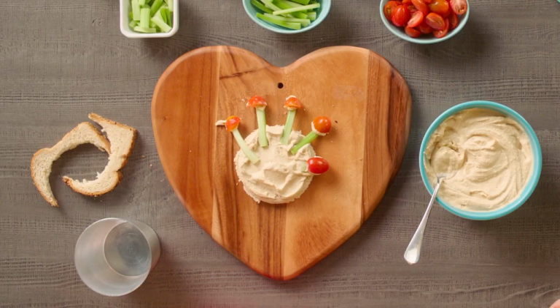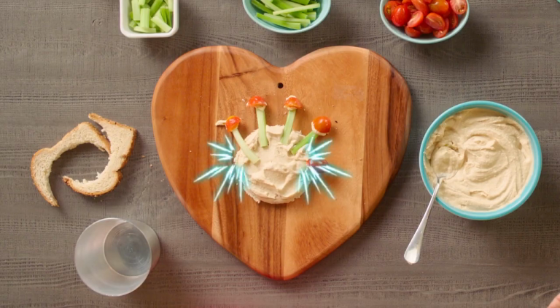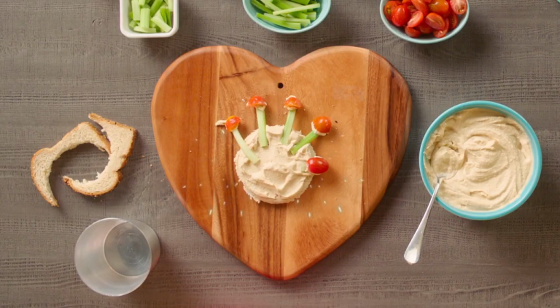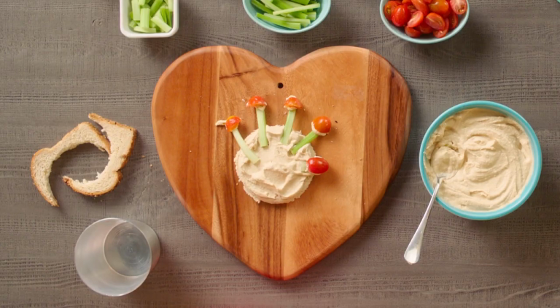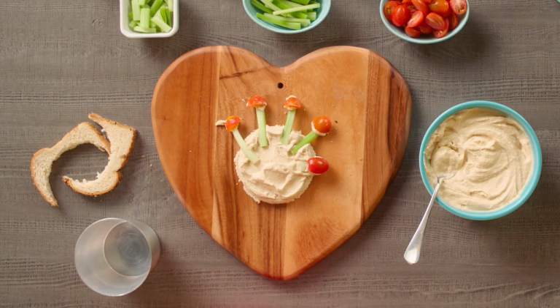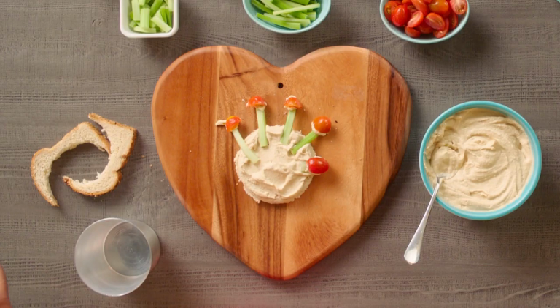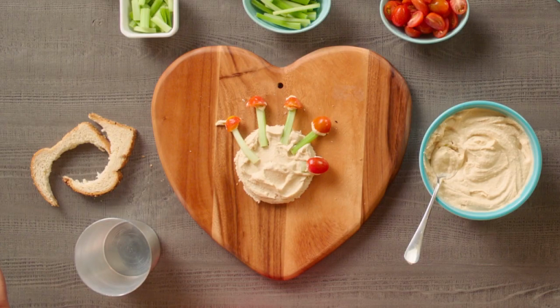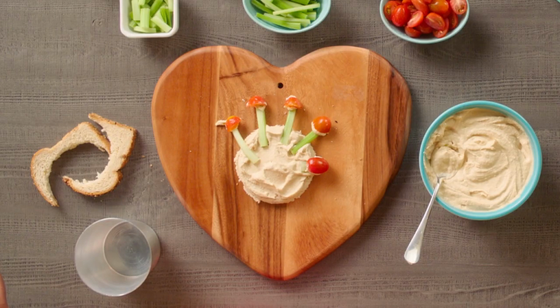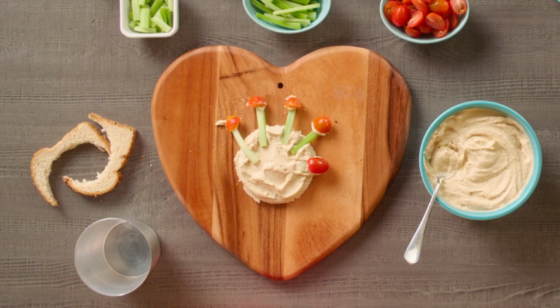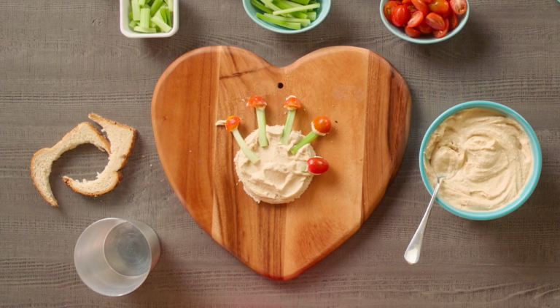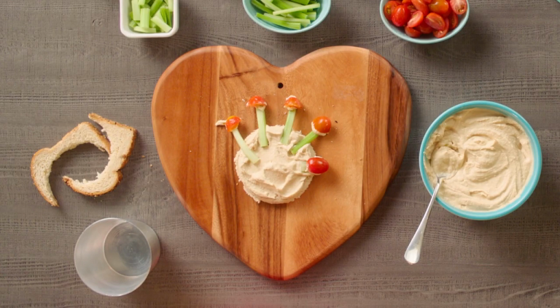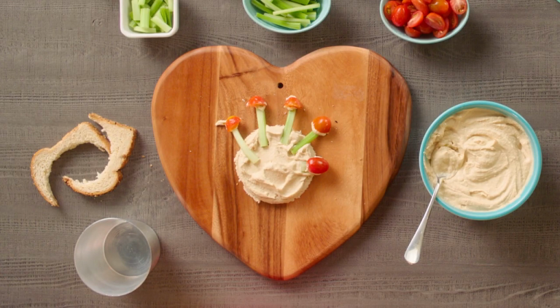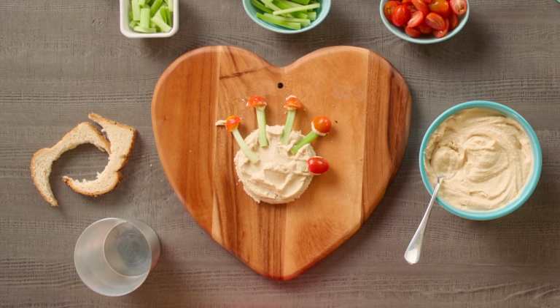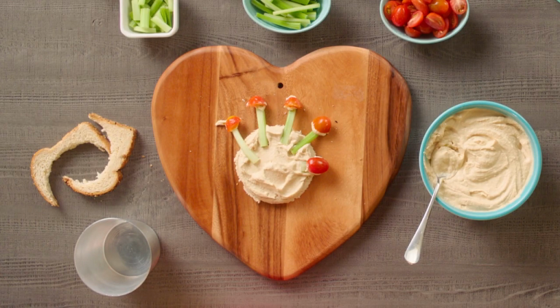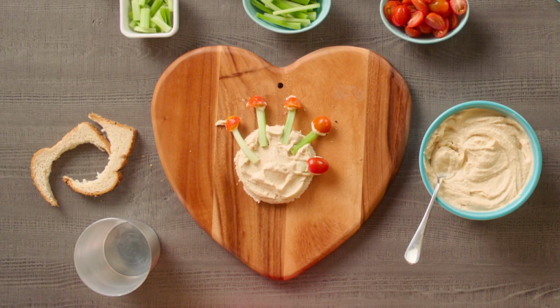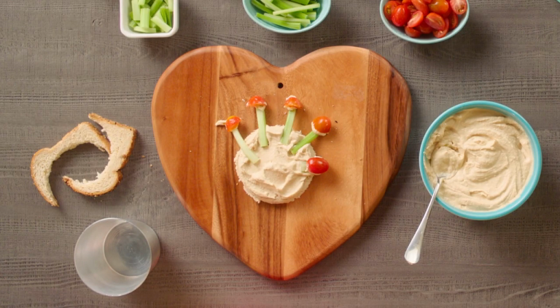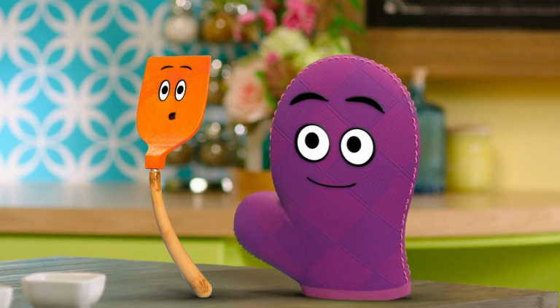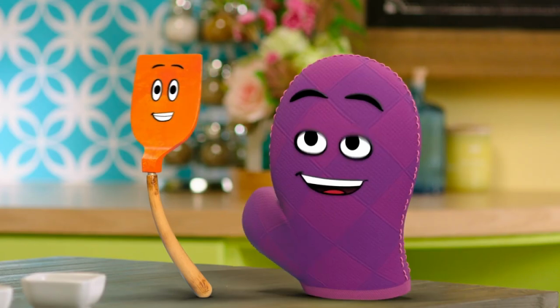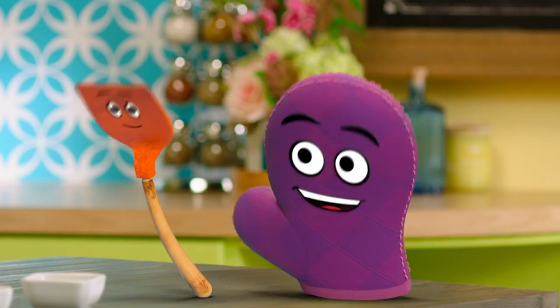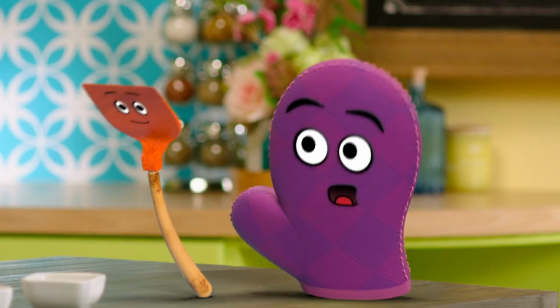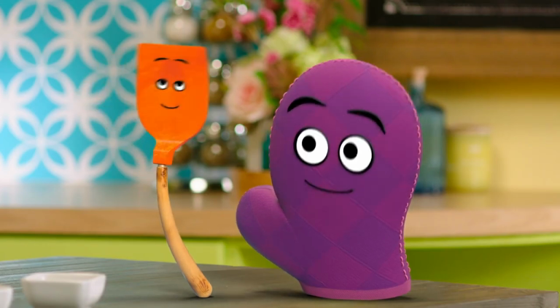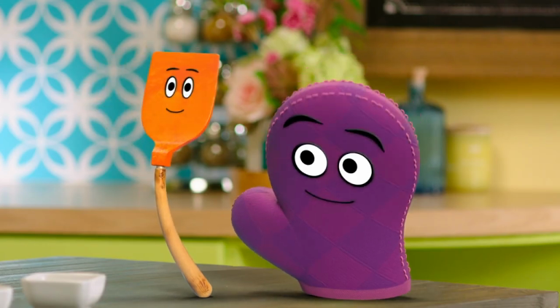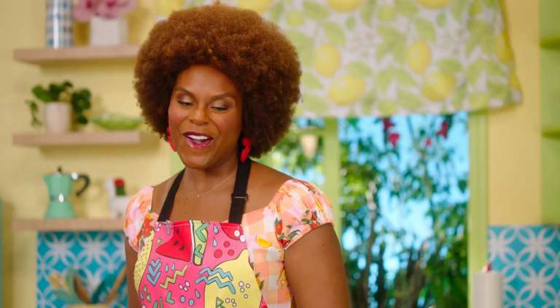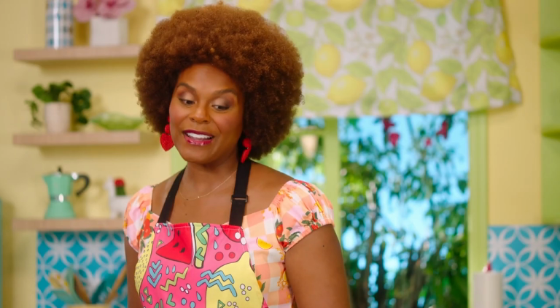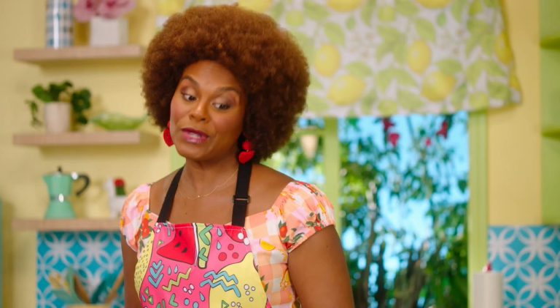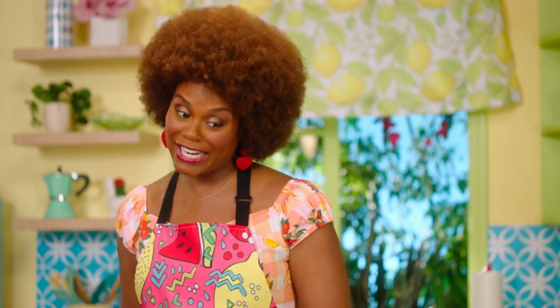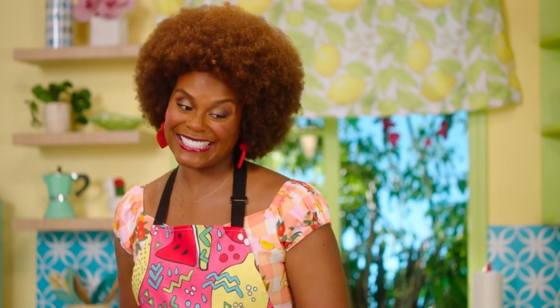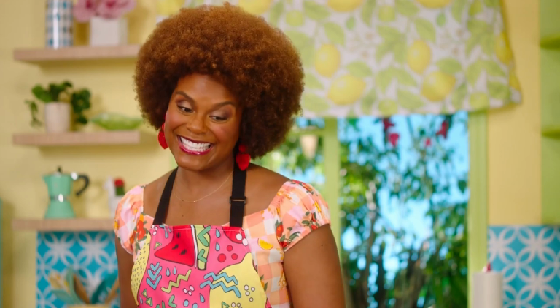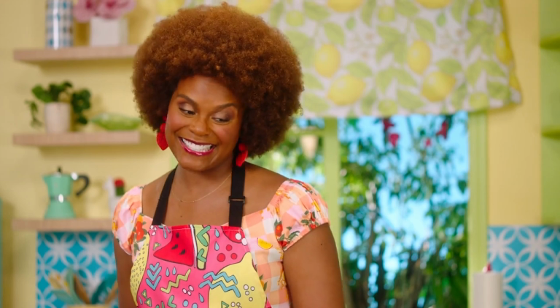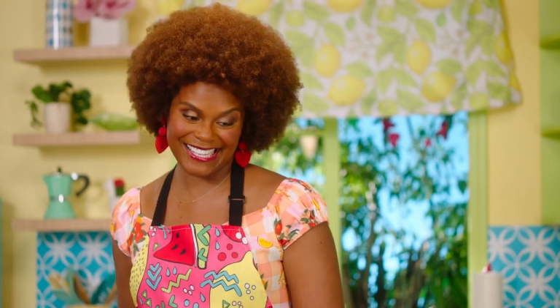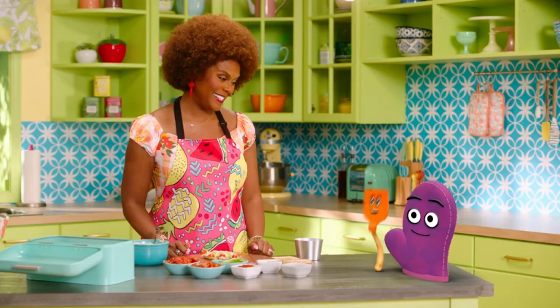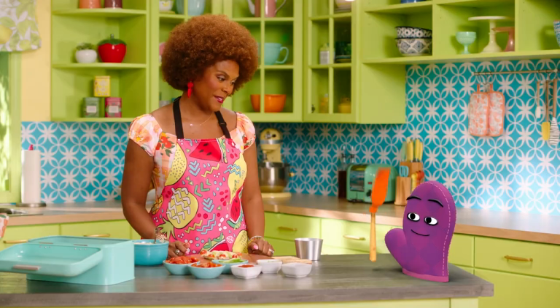Look at that. We made a helping hand all together! Yay! Would you like to taste it? Yeah!